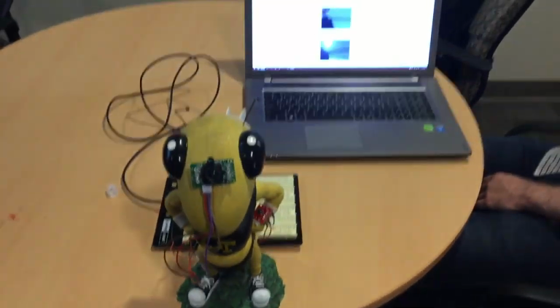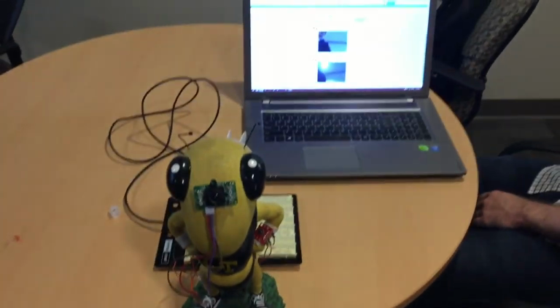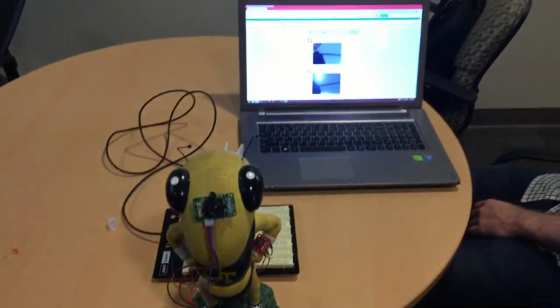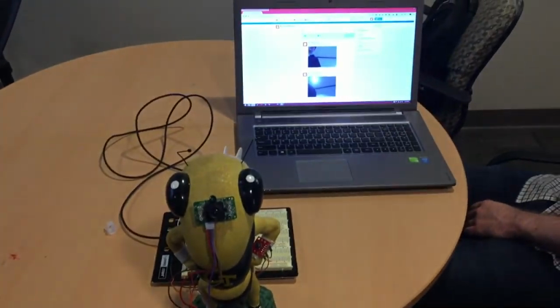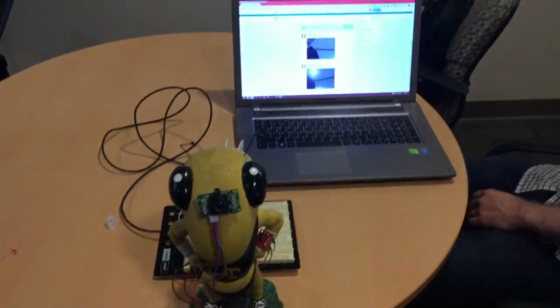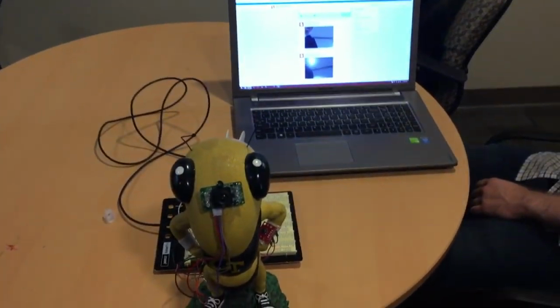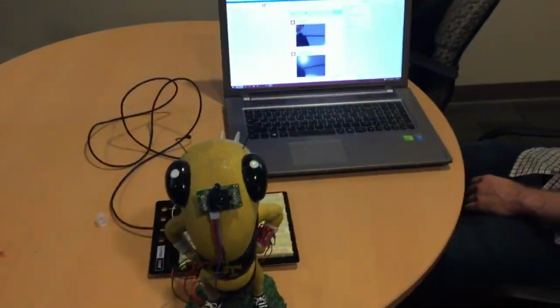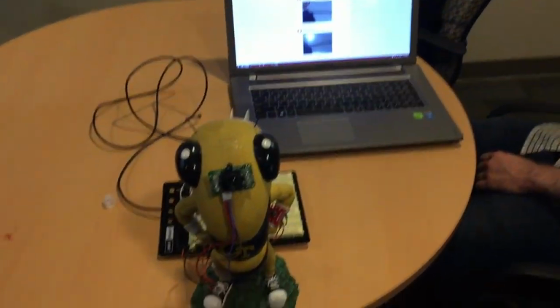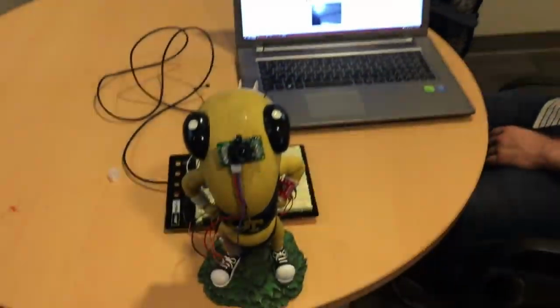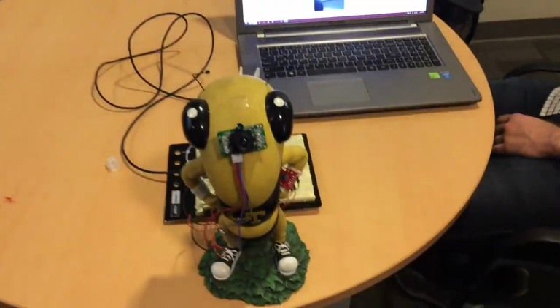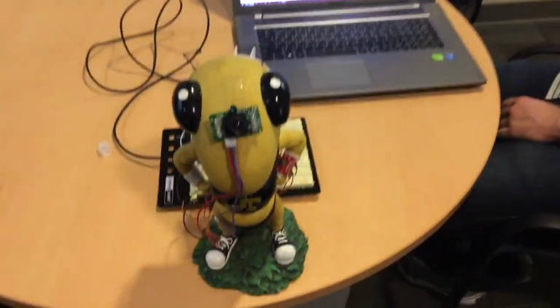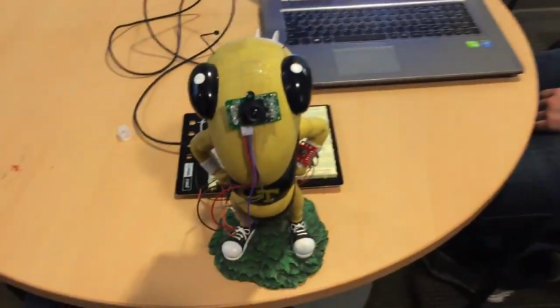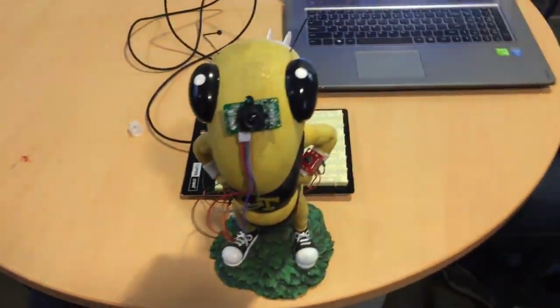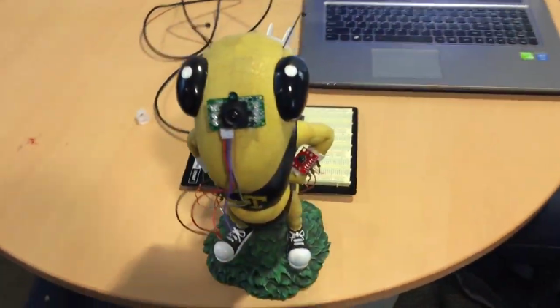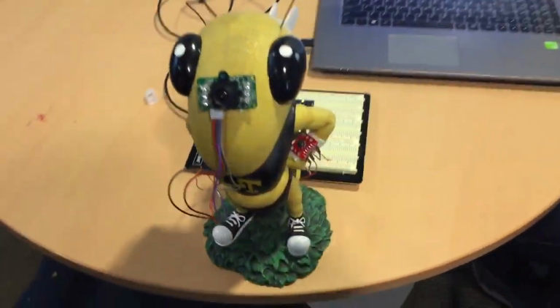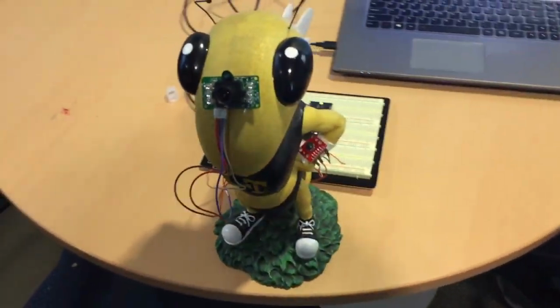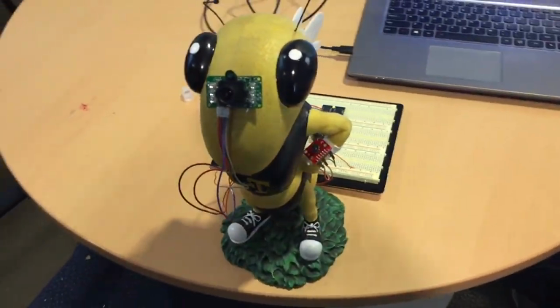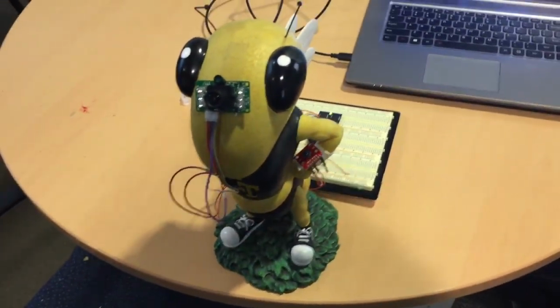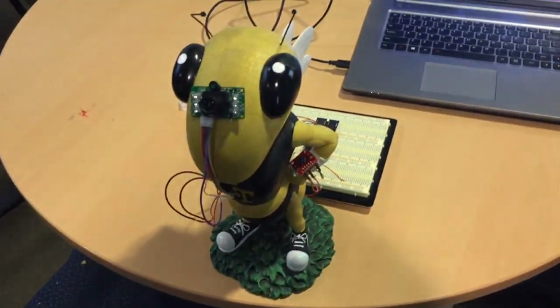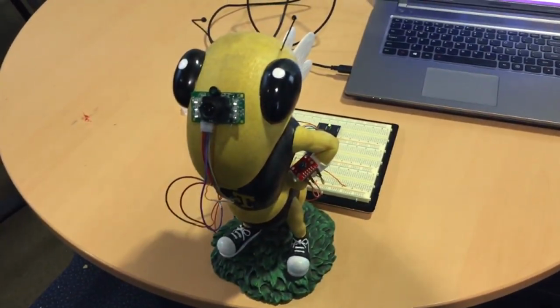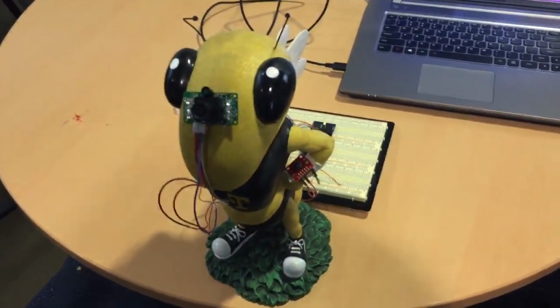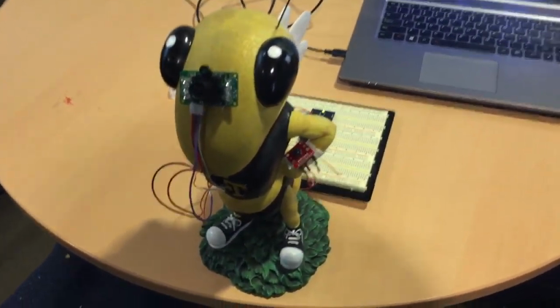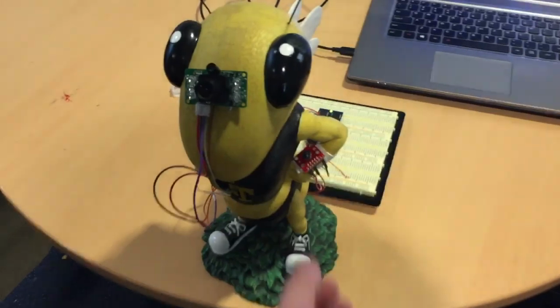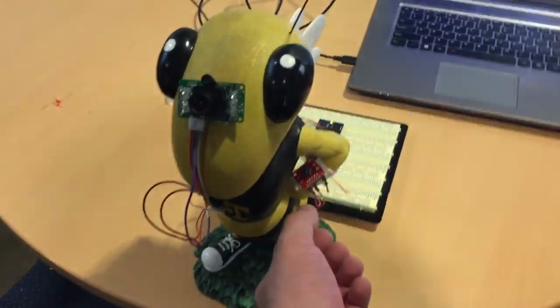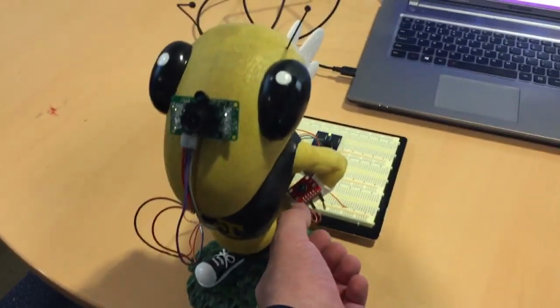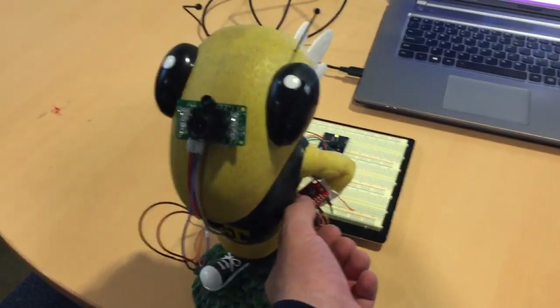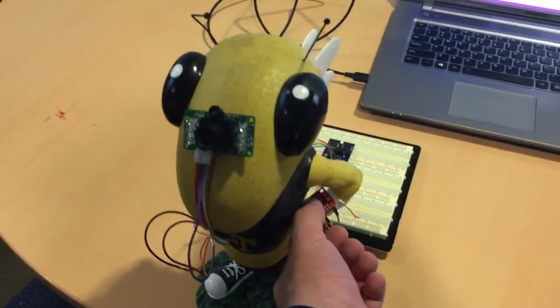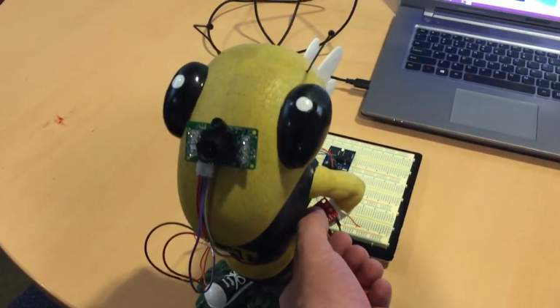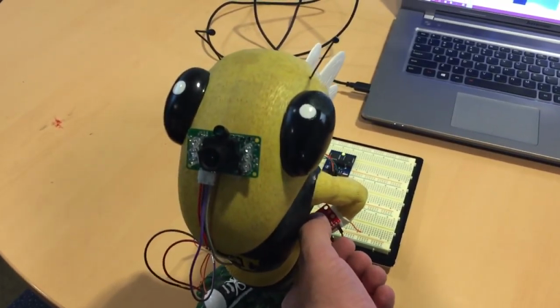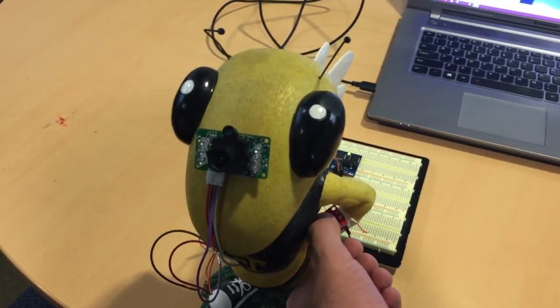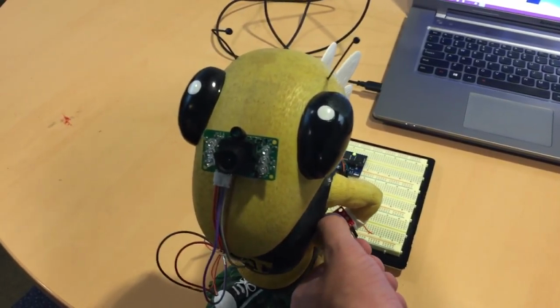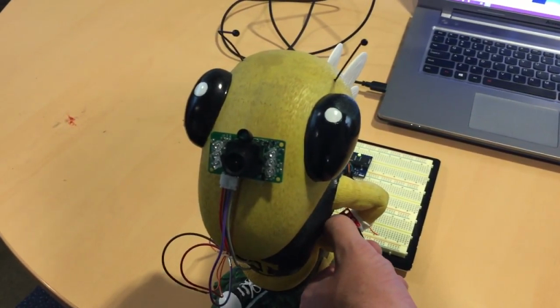Hello, so this is Buzz. What you do is you shake his hand like this and he'll talk to you.